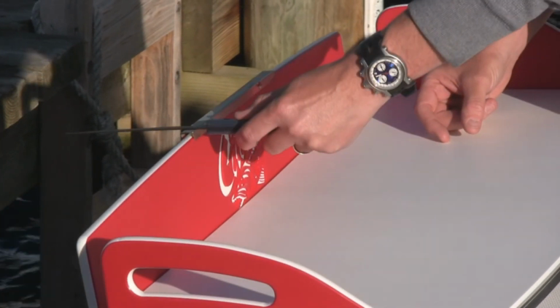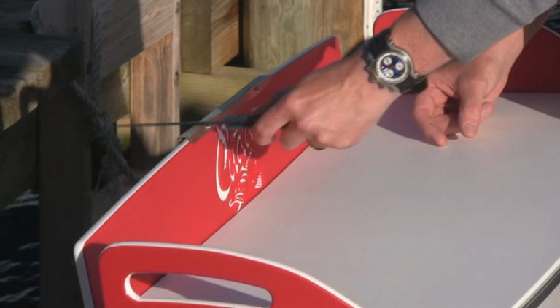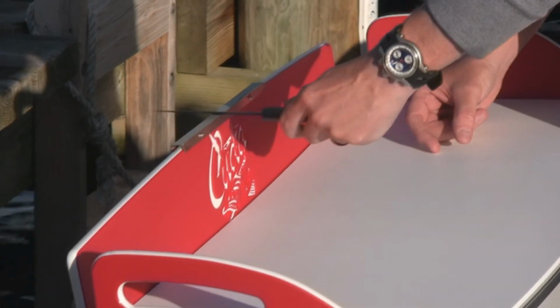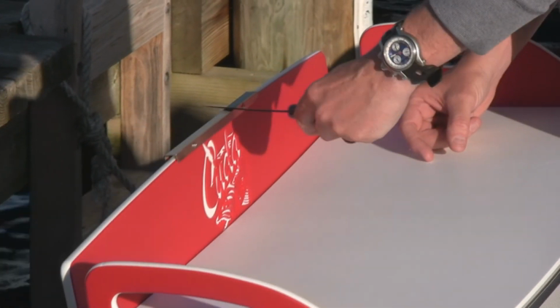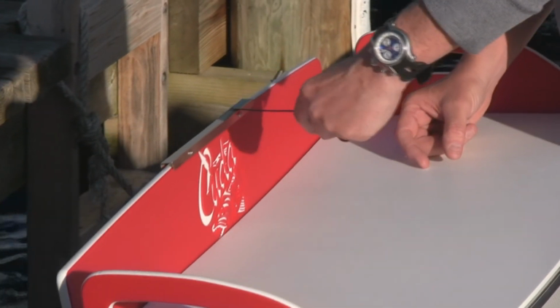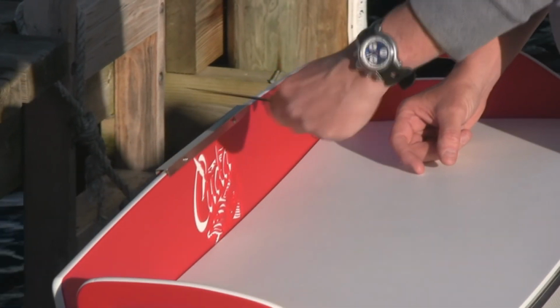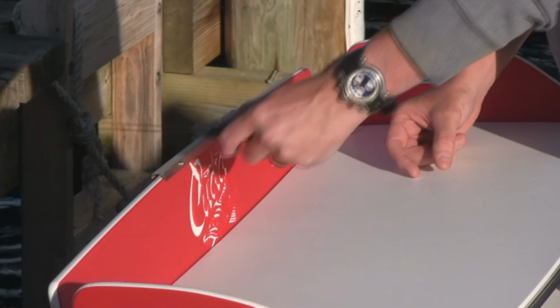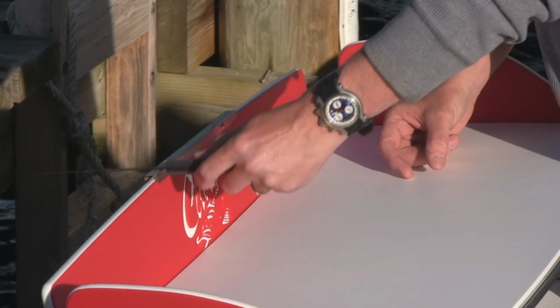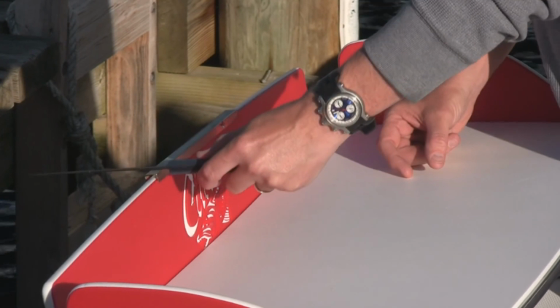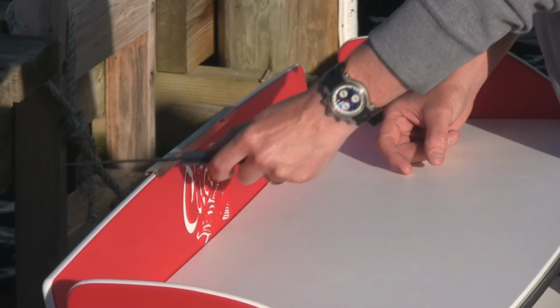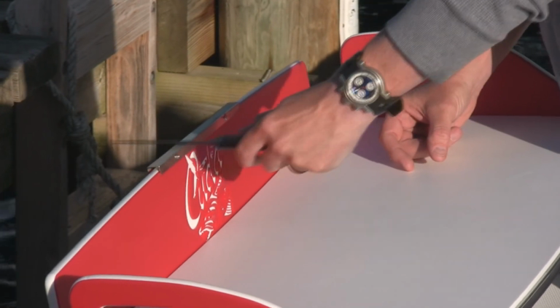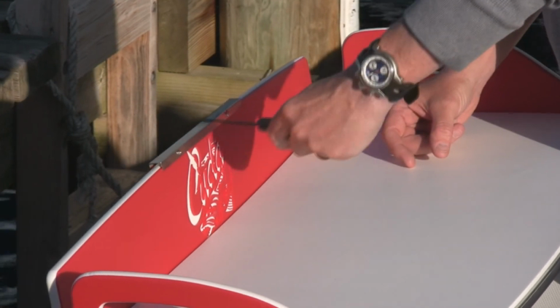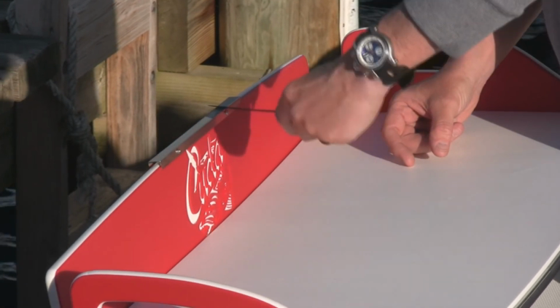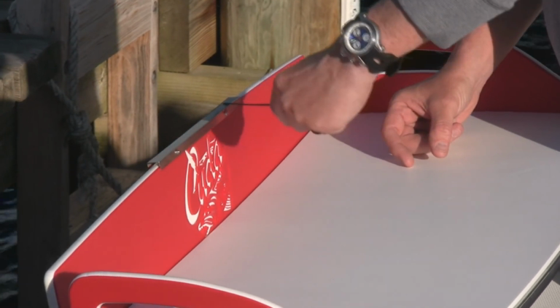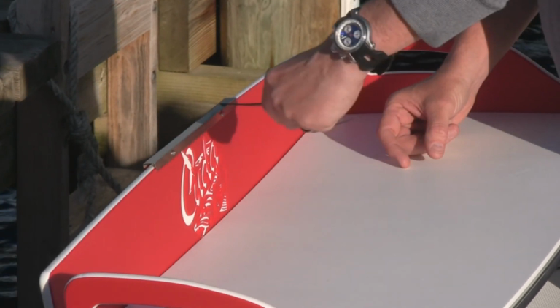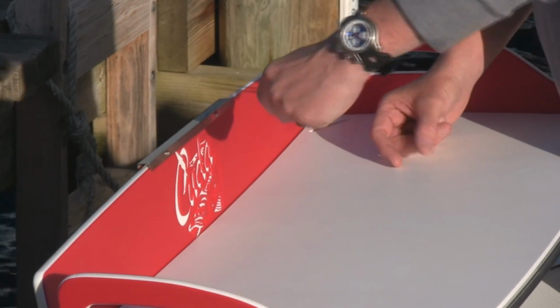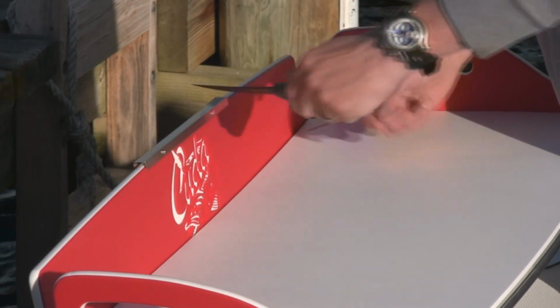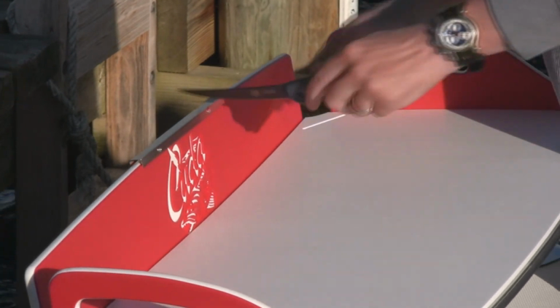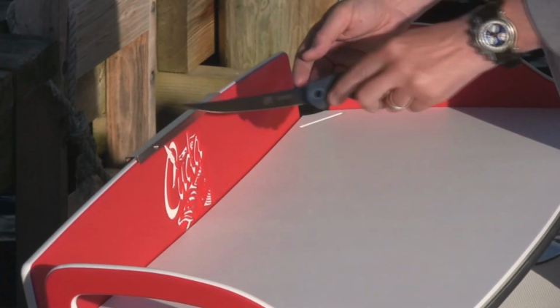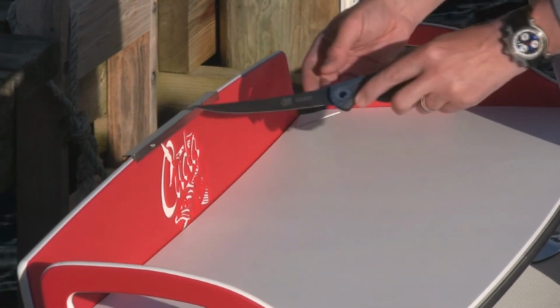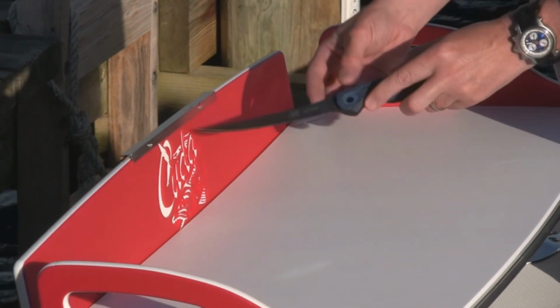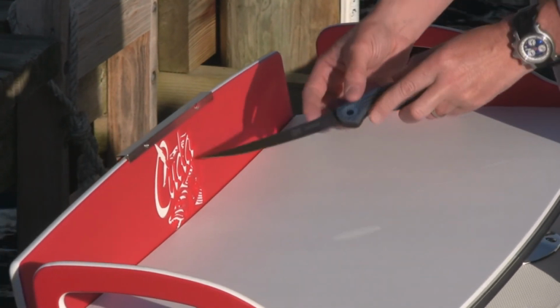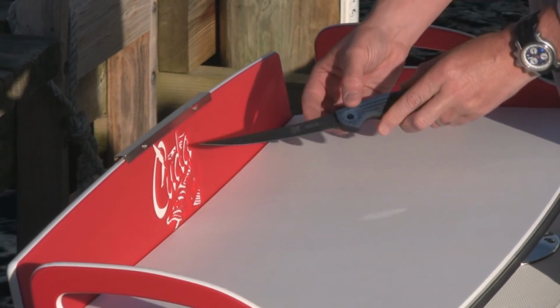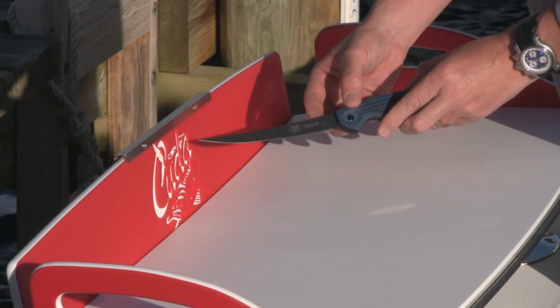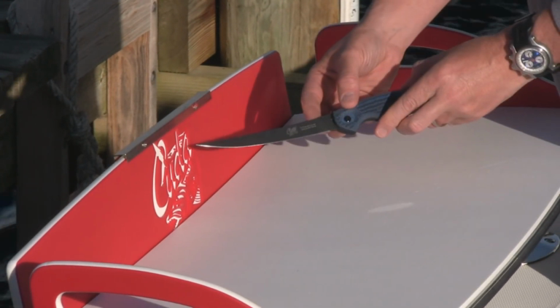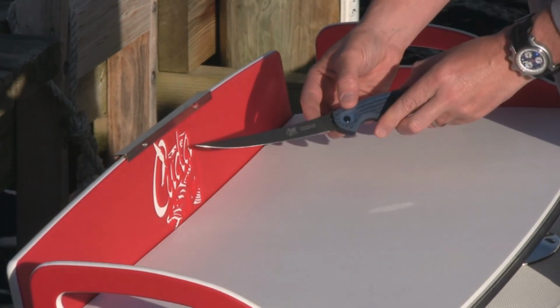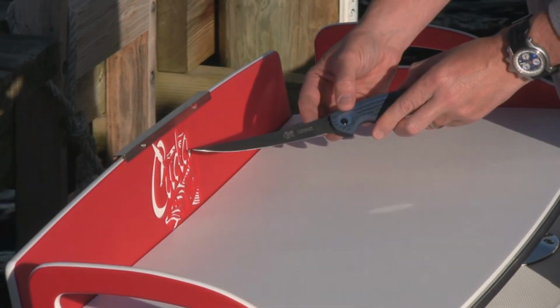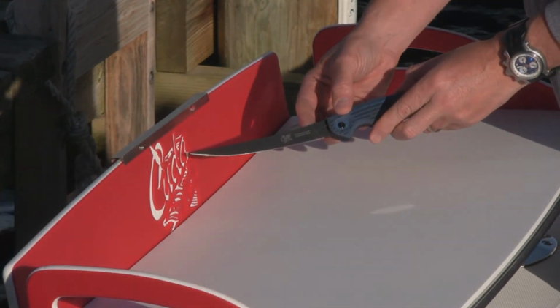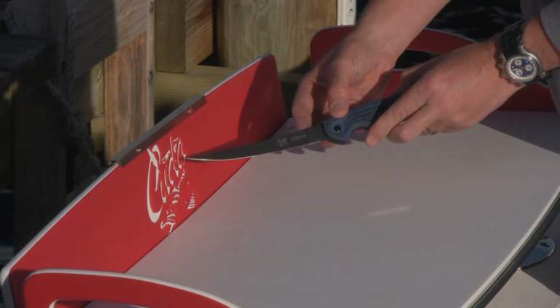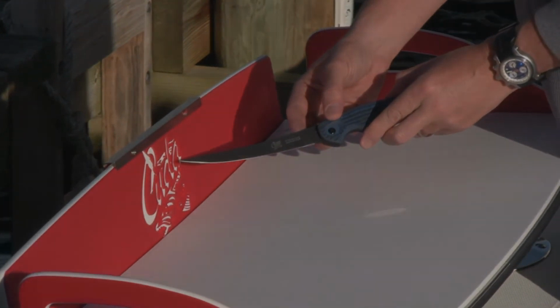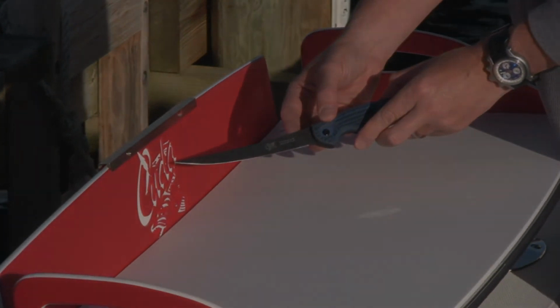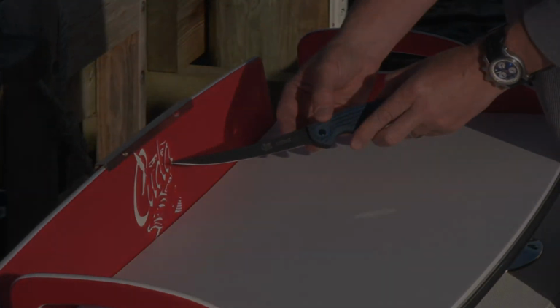And that's how easy it is to maintain your edges with the Kuda brand diamond sharpener powered by DMT.